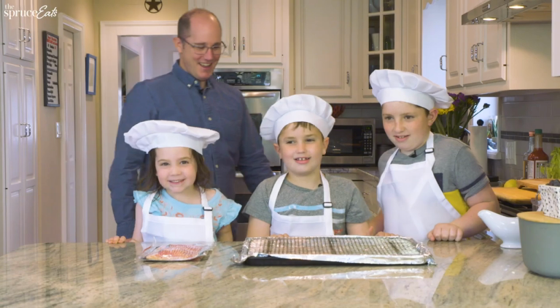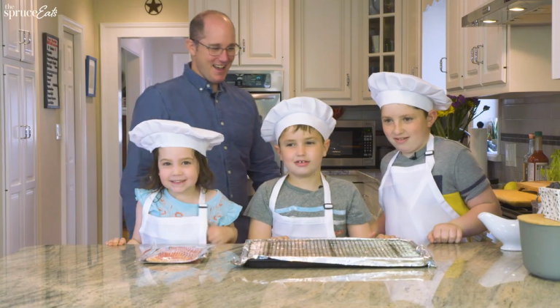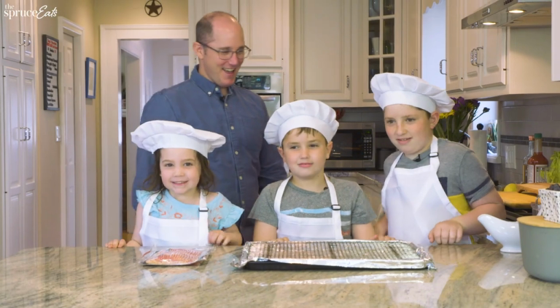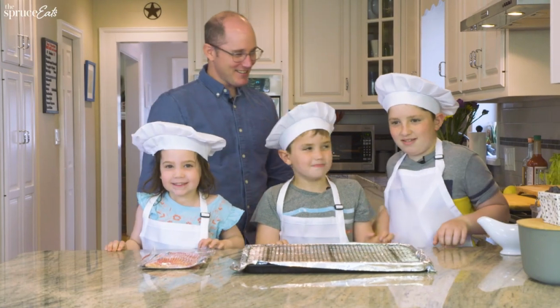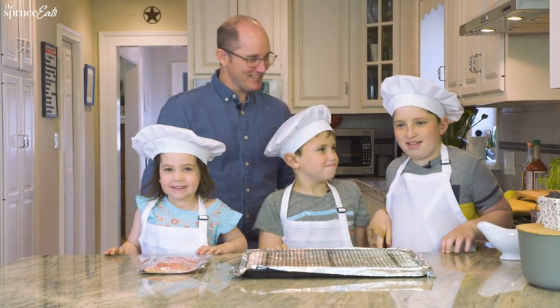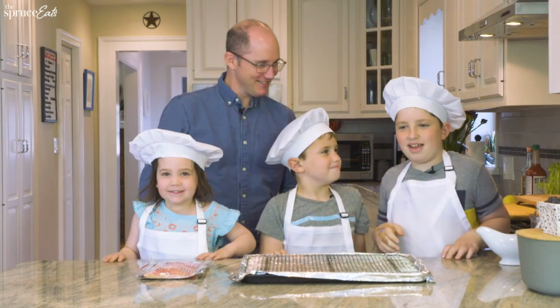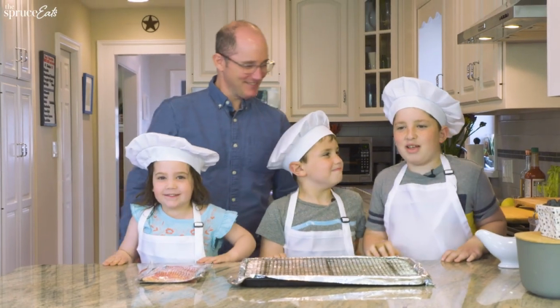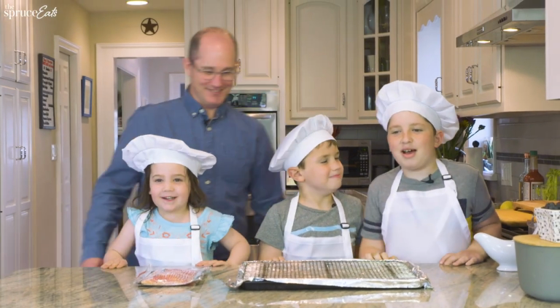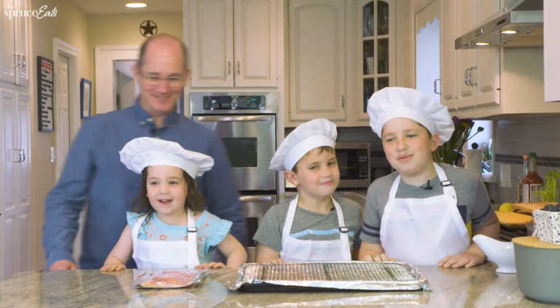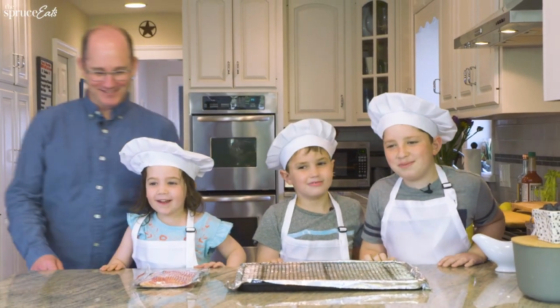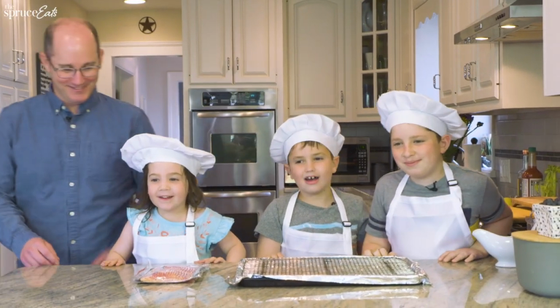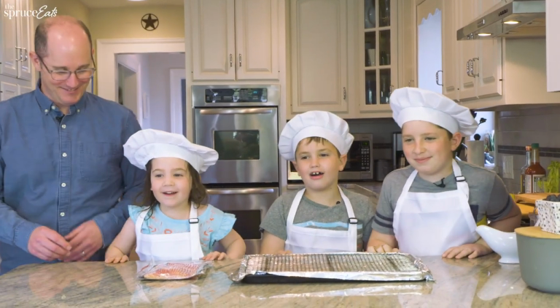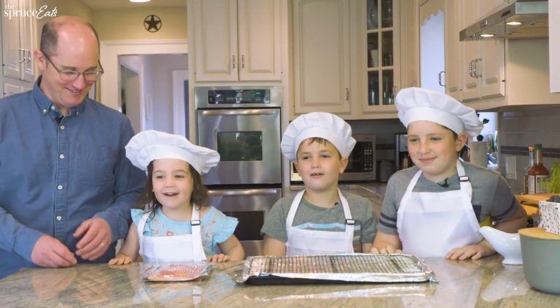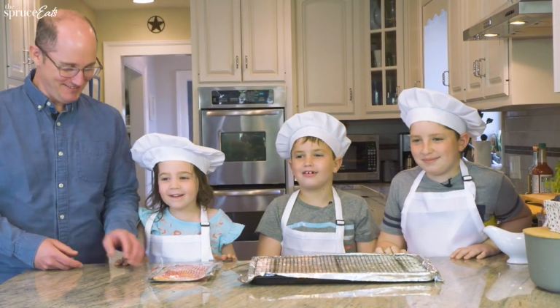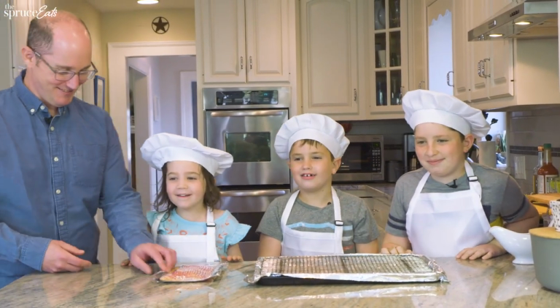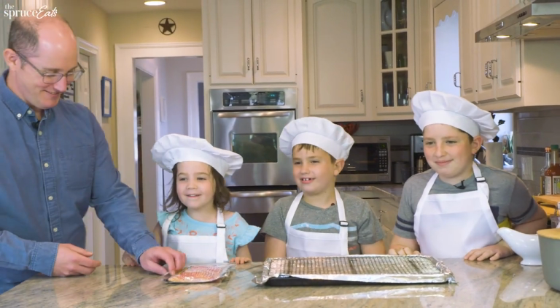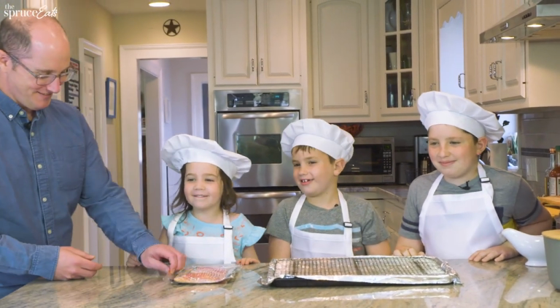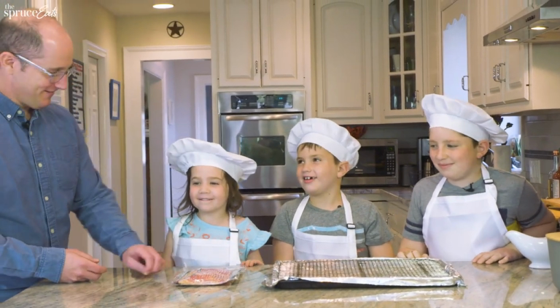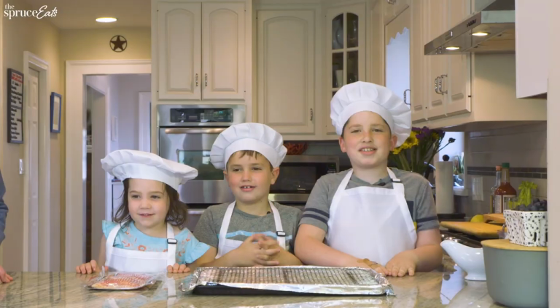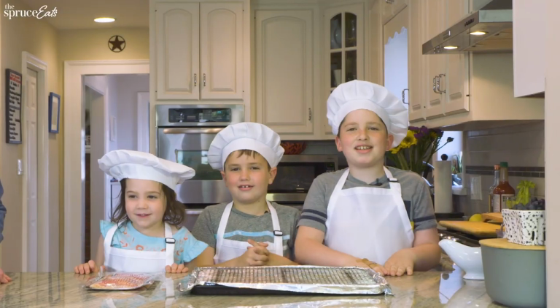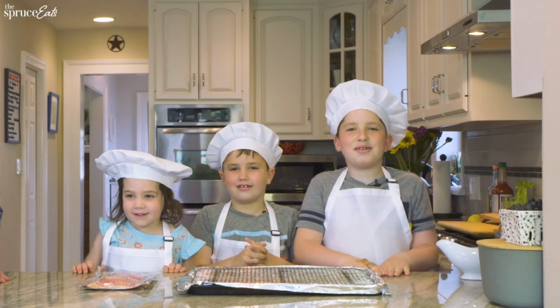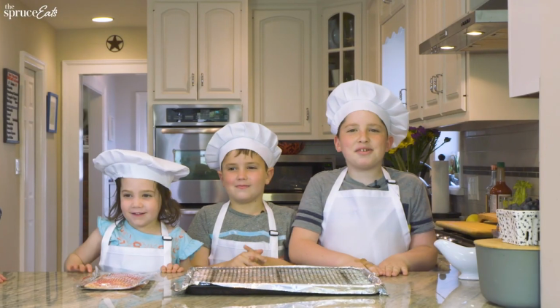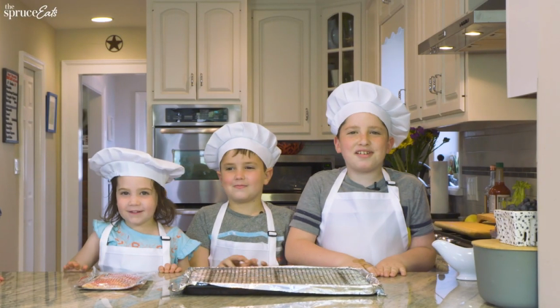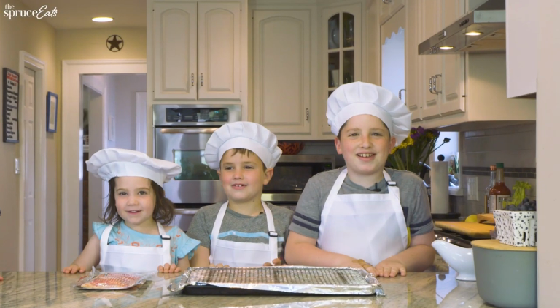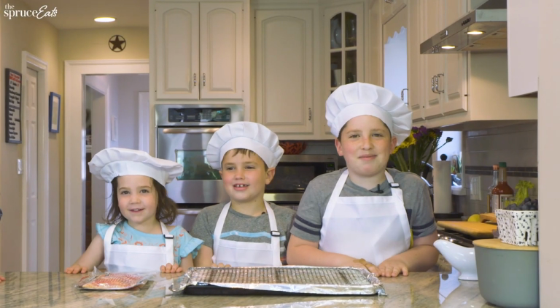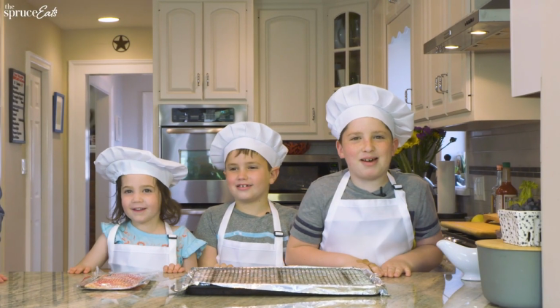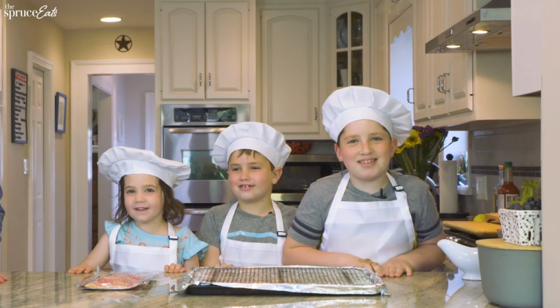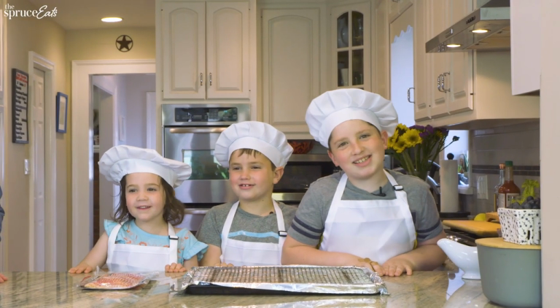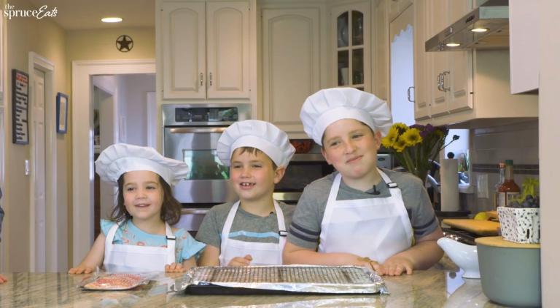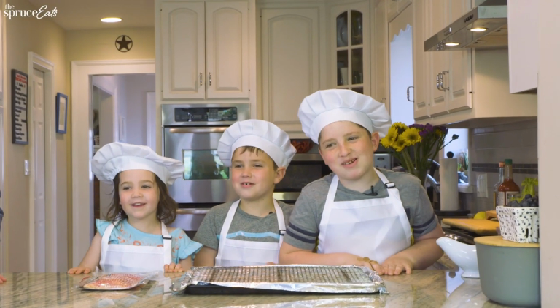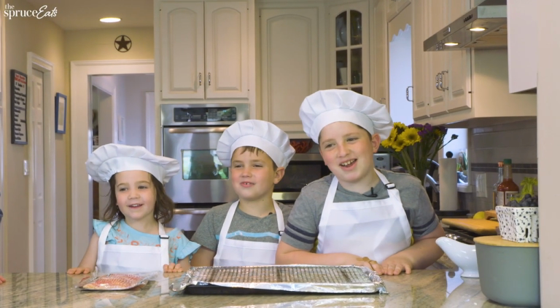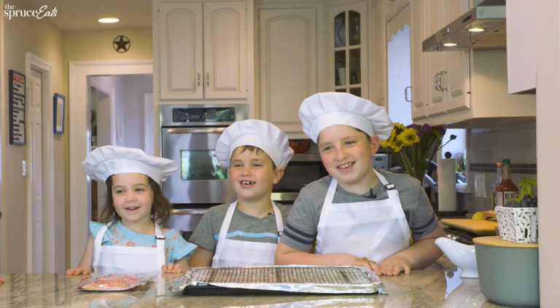Hey guys! Hello! Today we're cooking Mother's Day brunch!